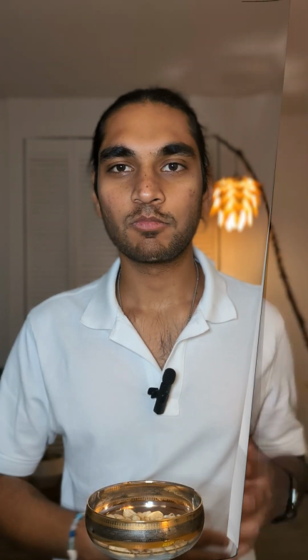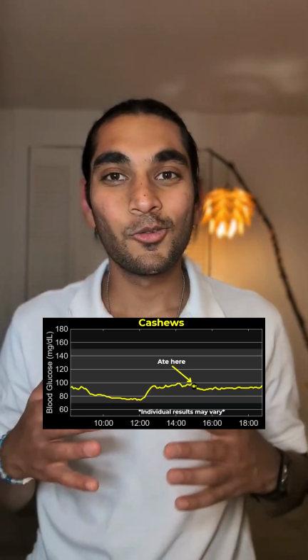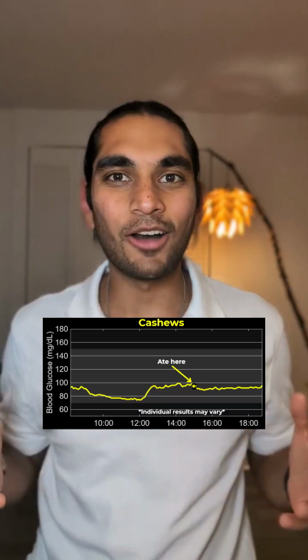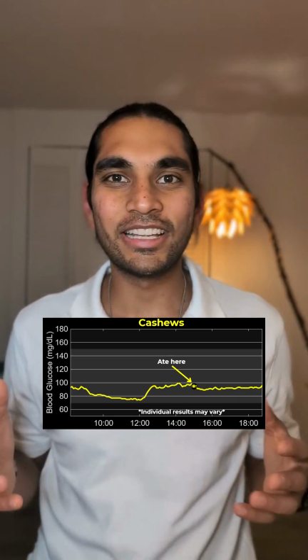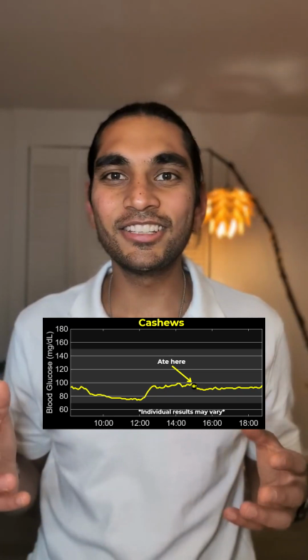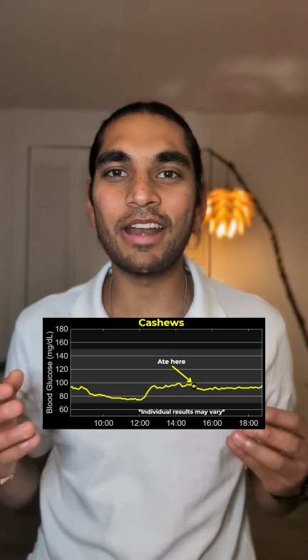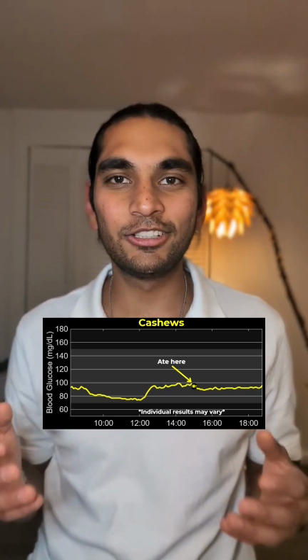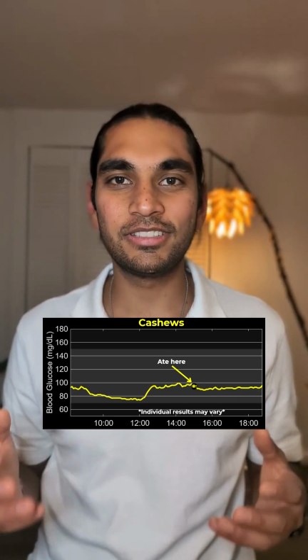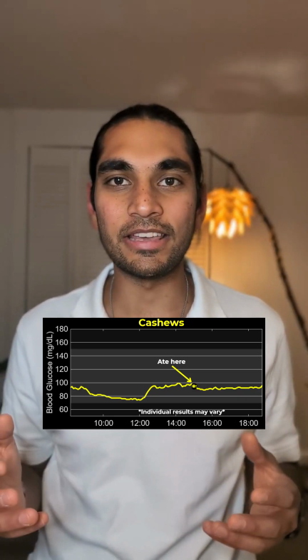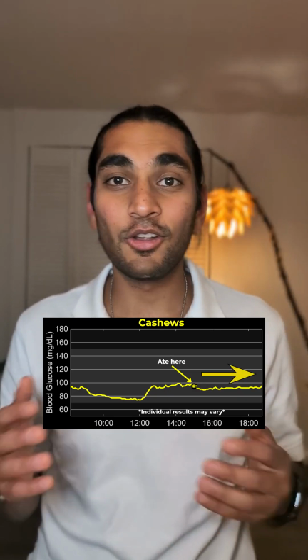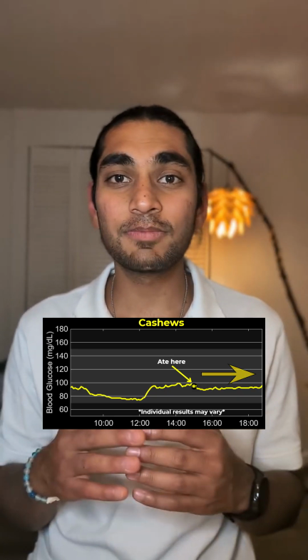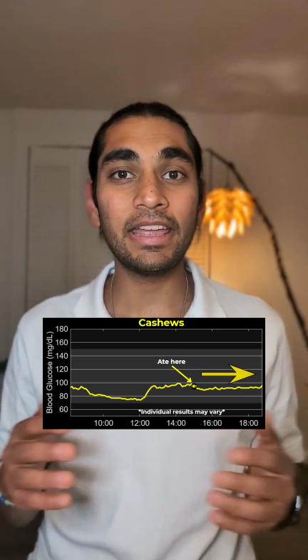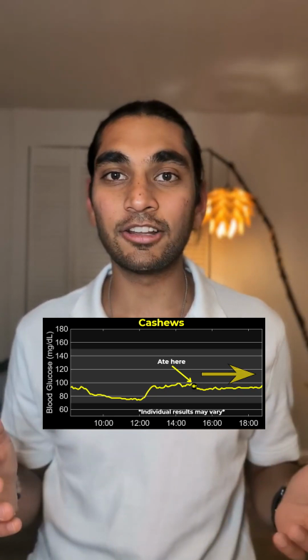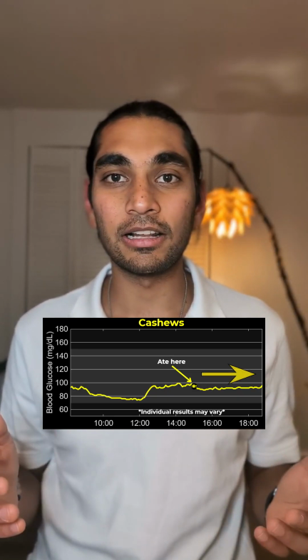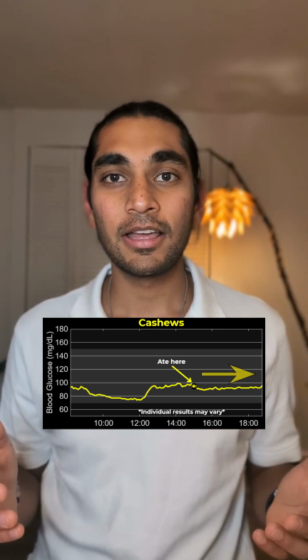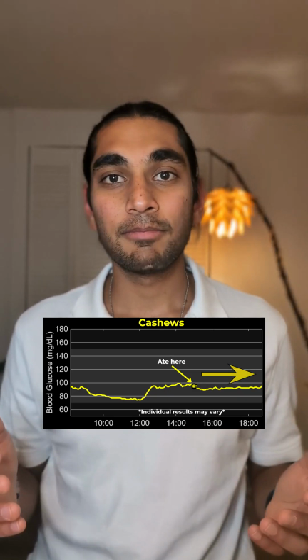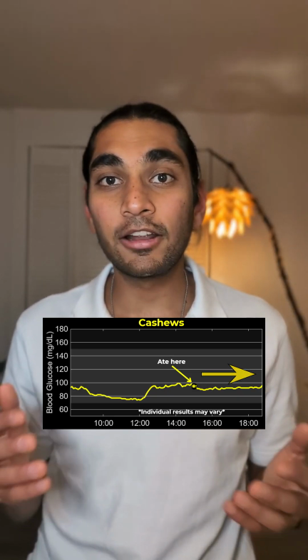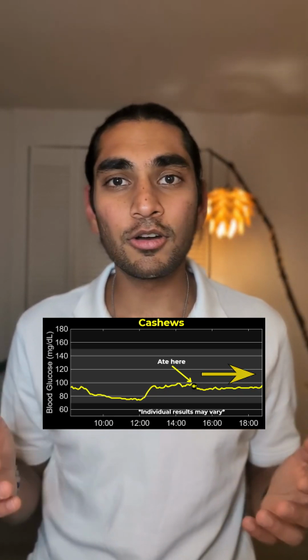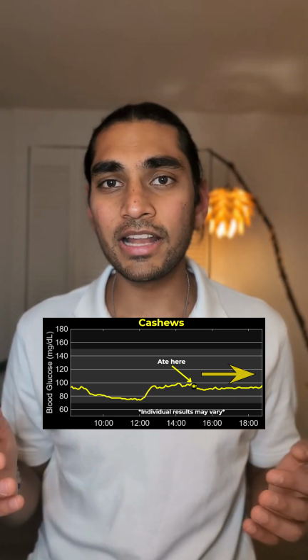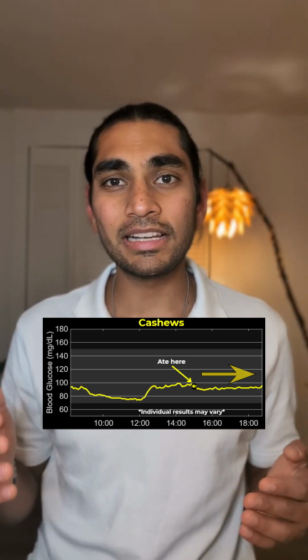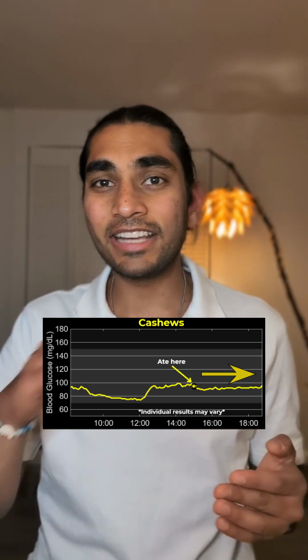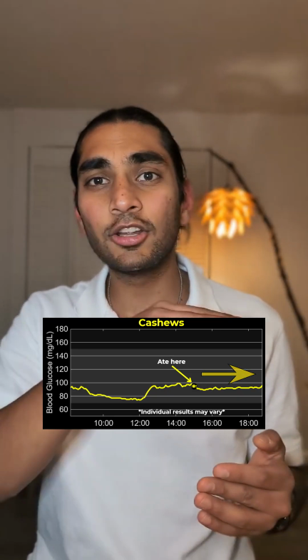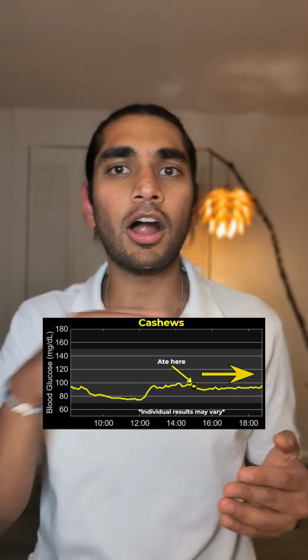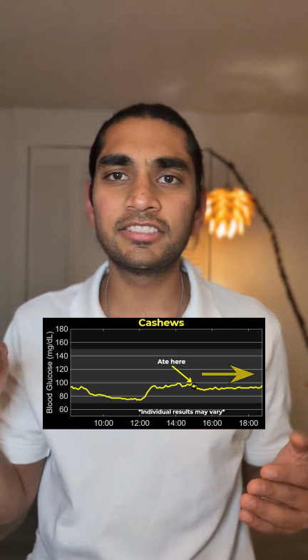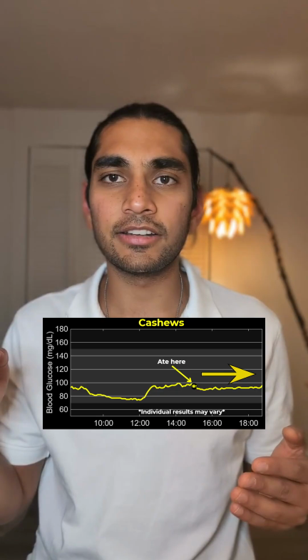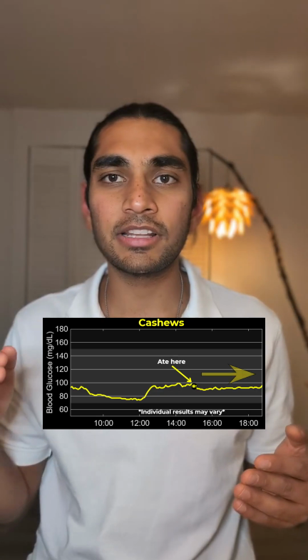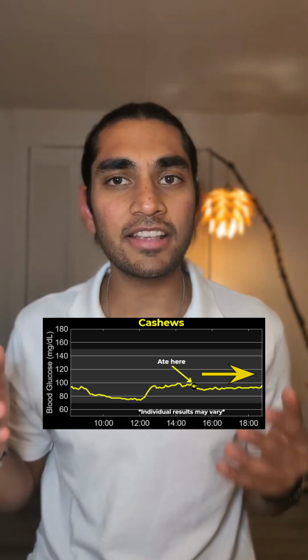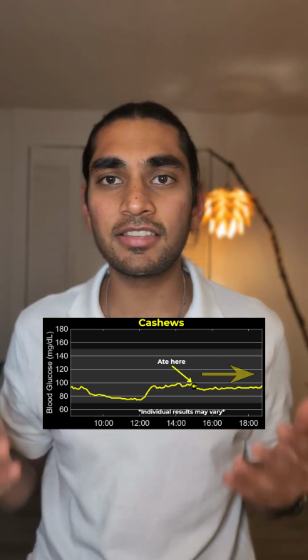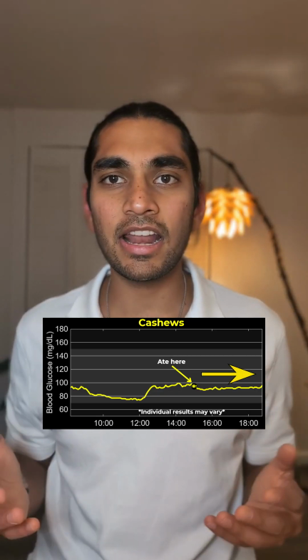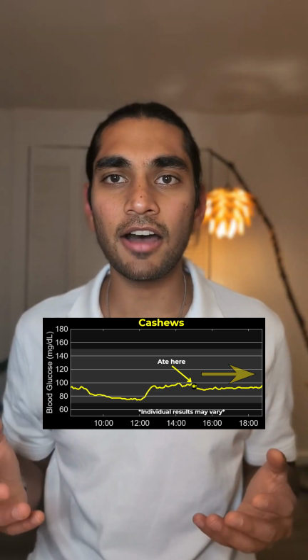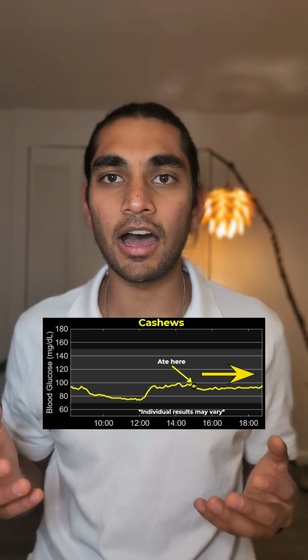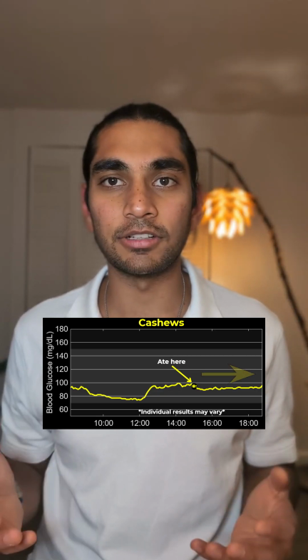Wow, this is great to see. No spike at all. My glucose level stayed constant for the next three and a half hours.